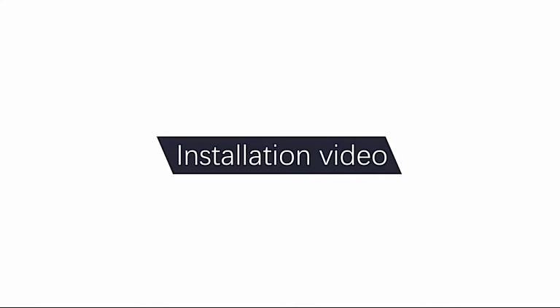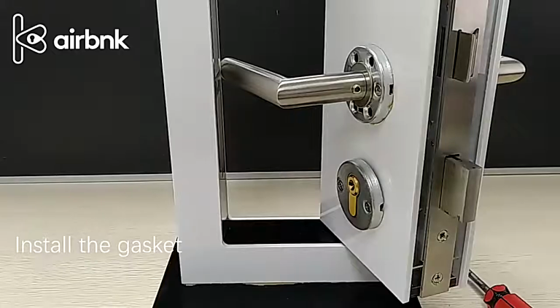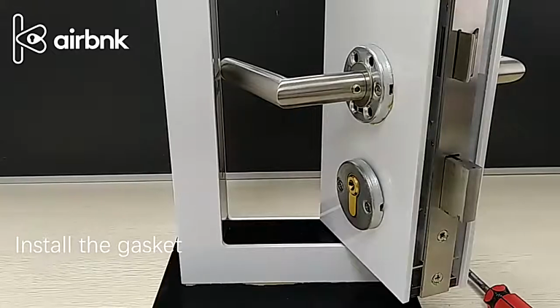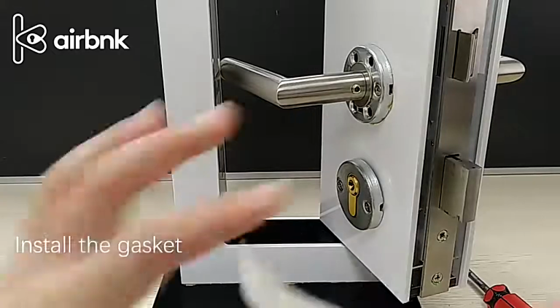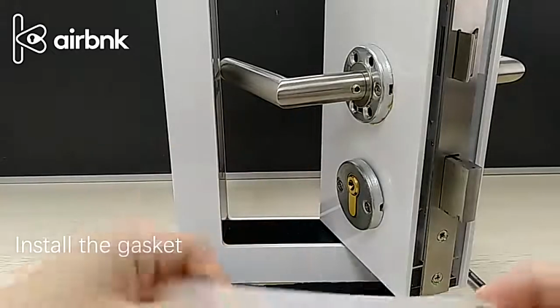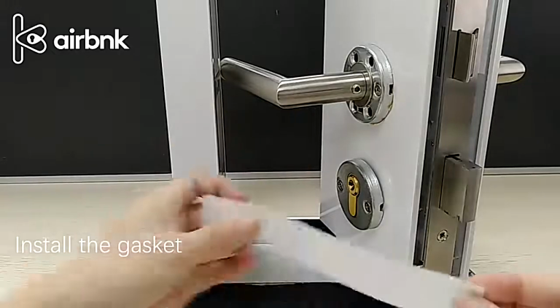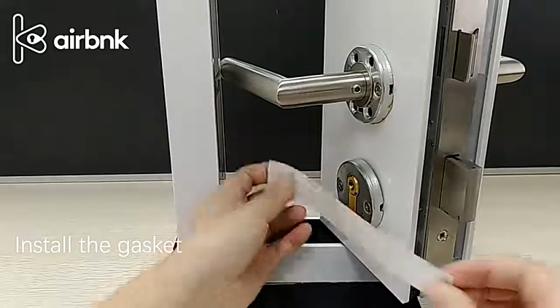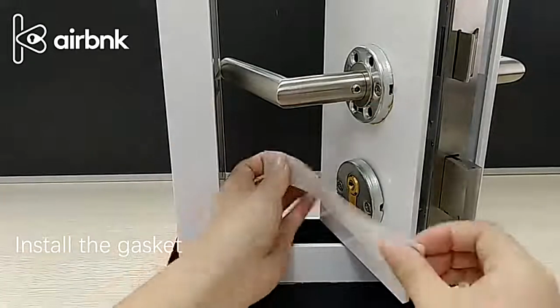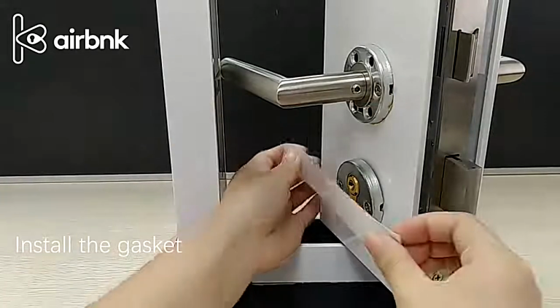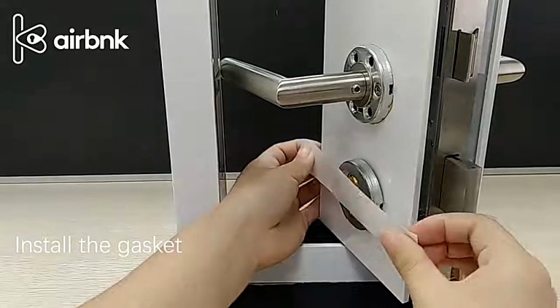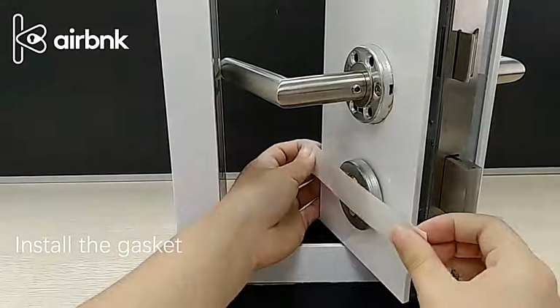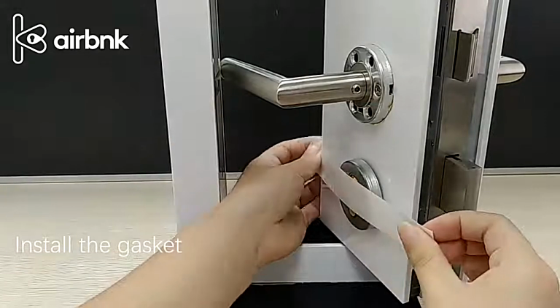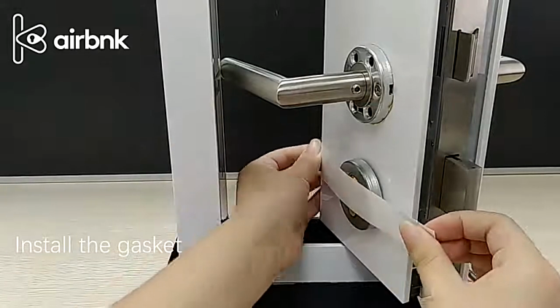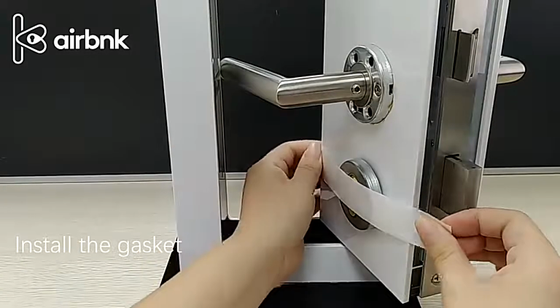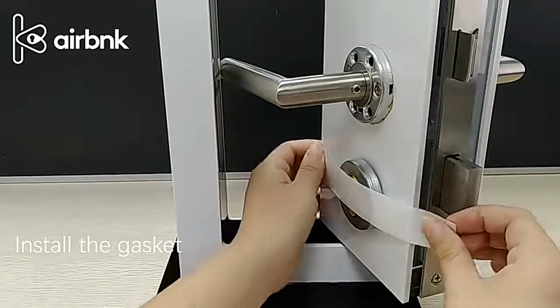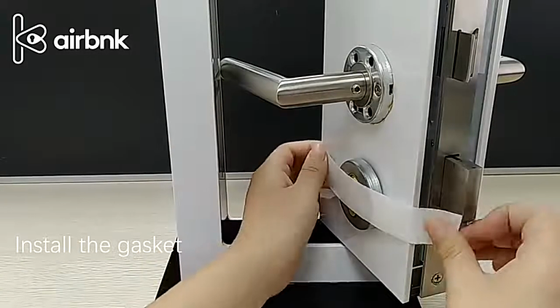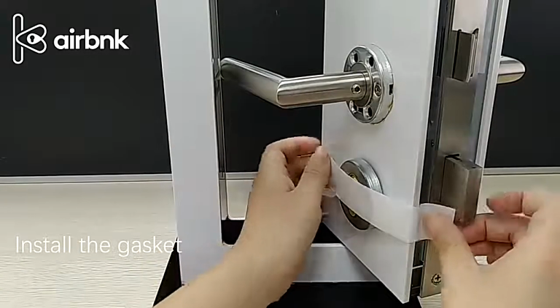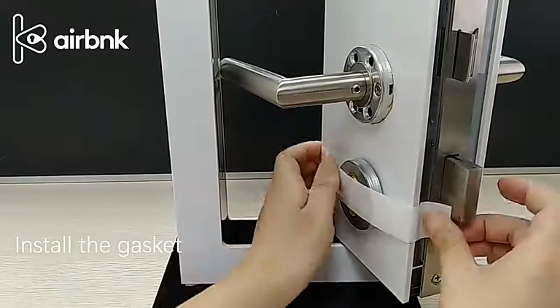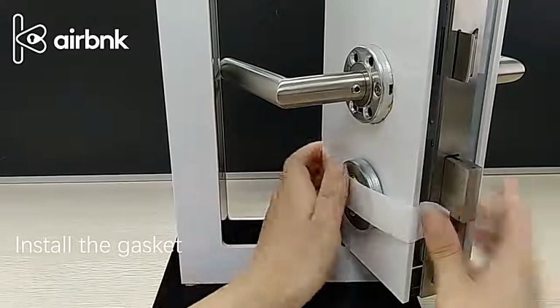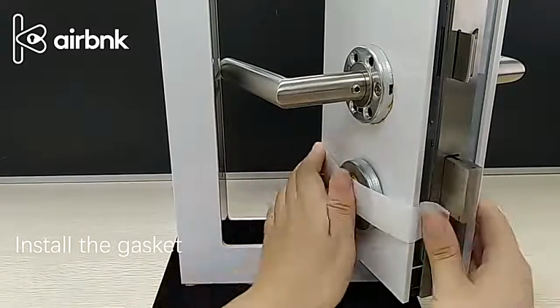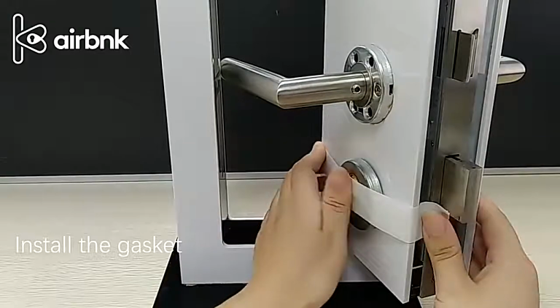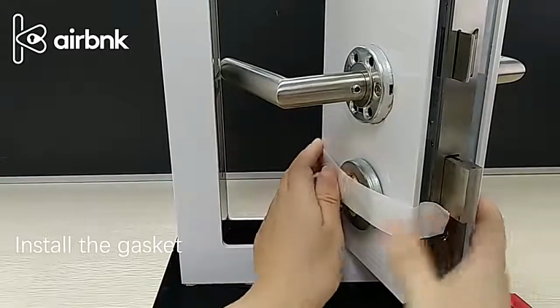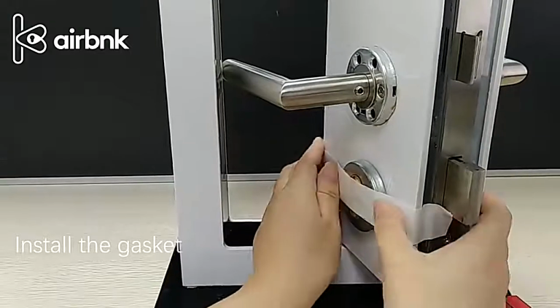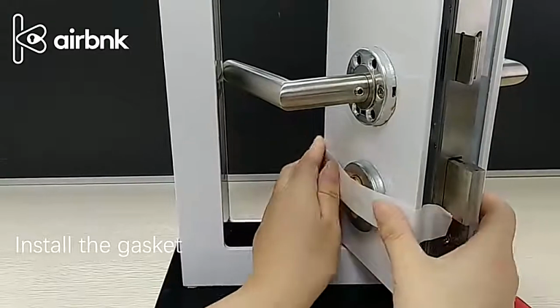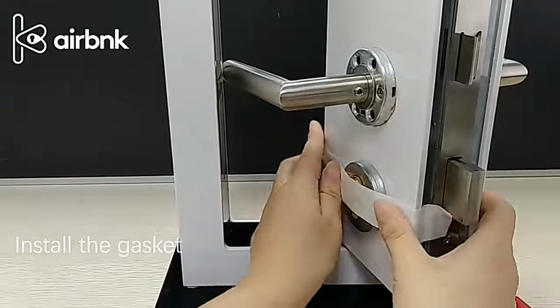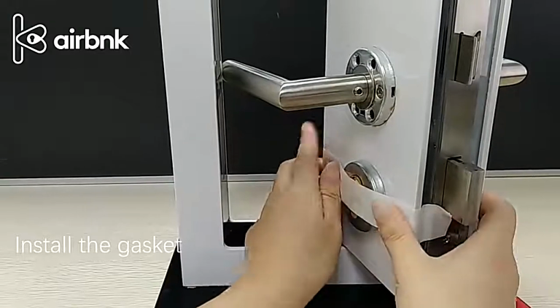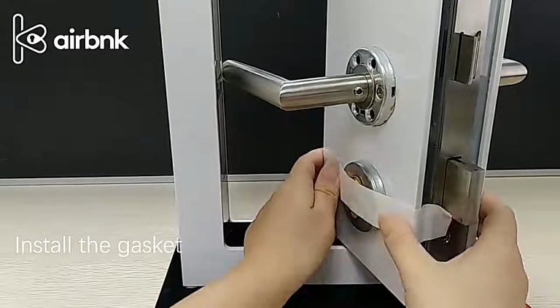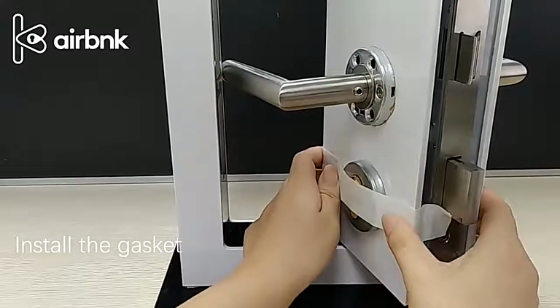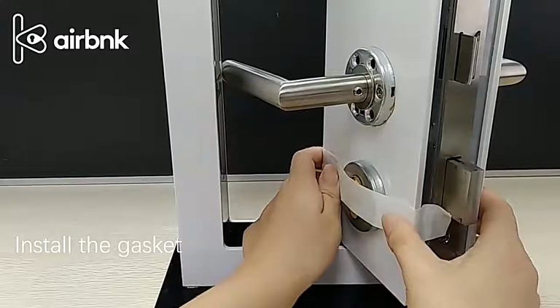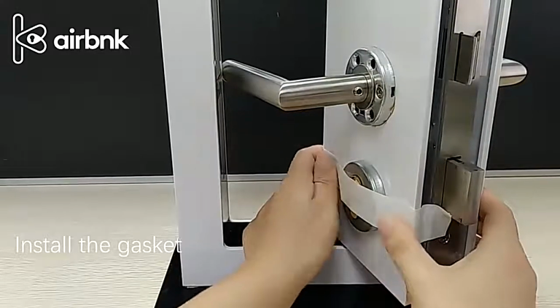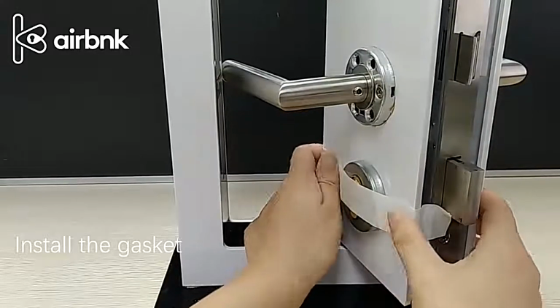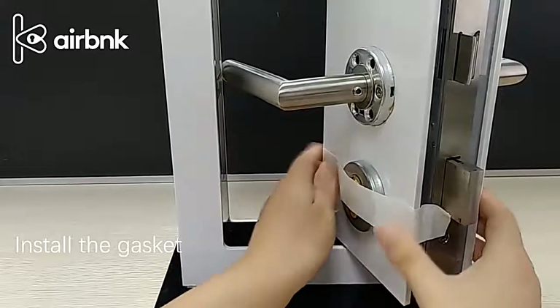Install the gasket. First fix the lock cylinder with tape and fix the washer with screws.